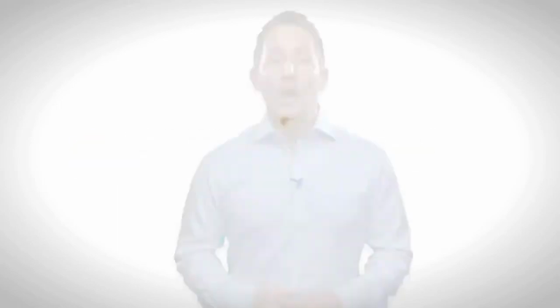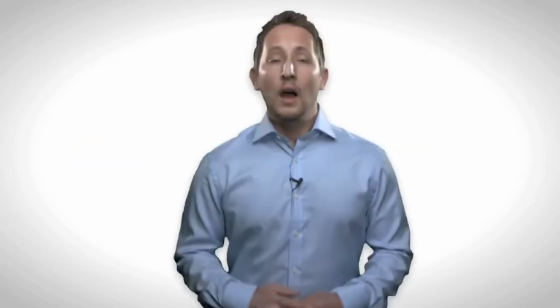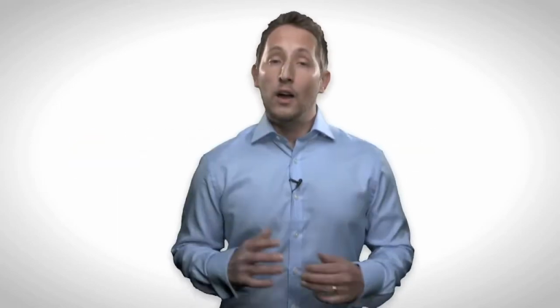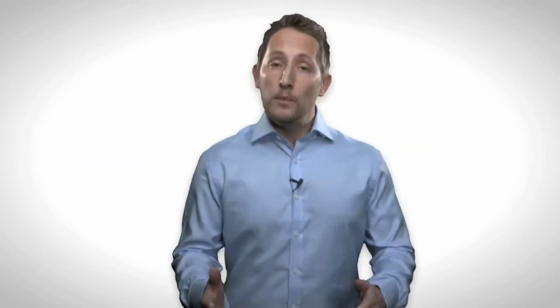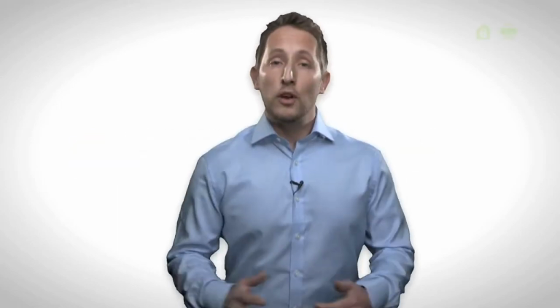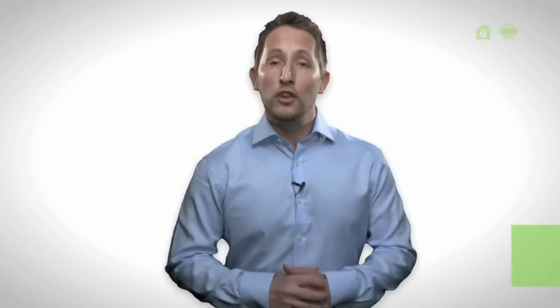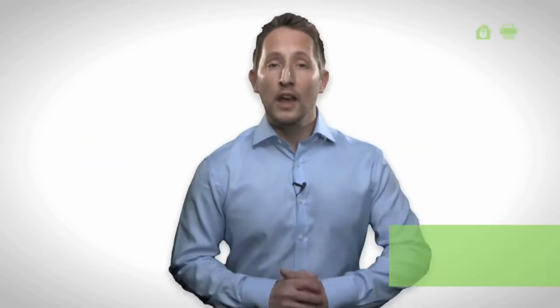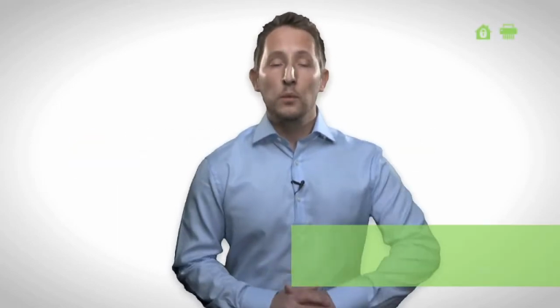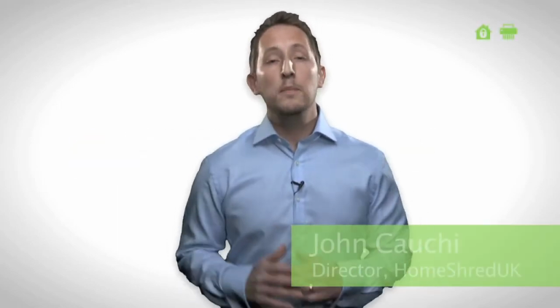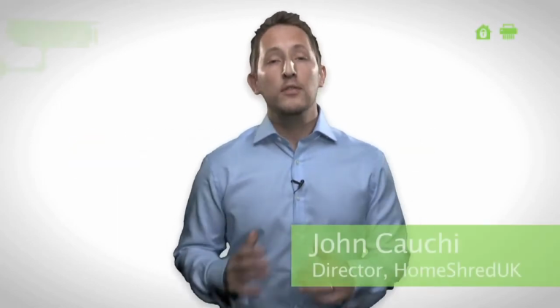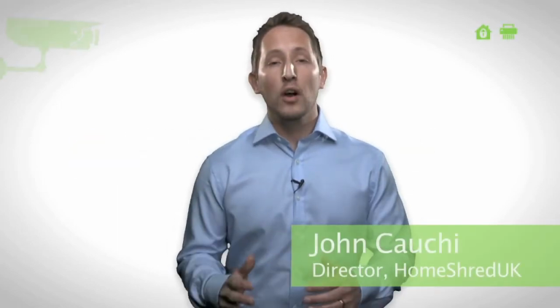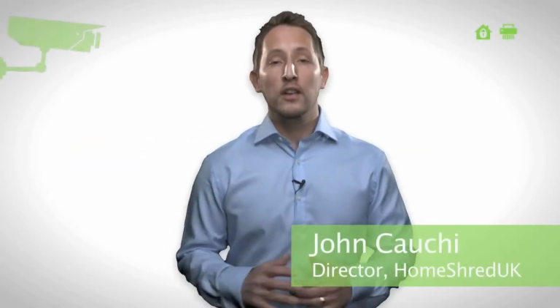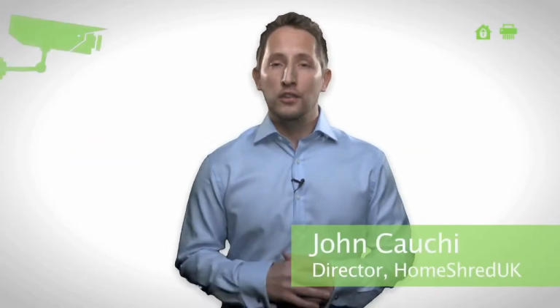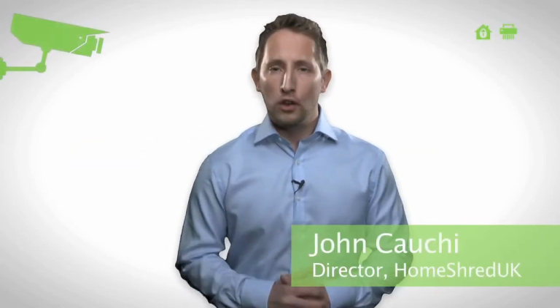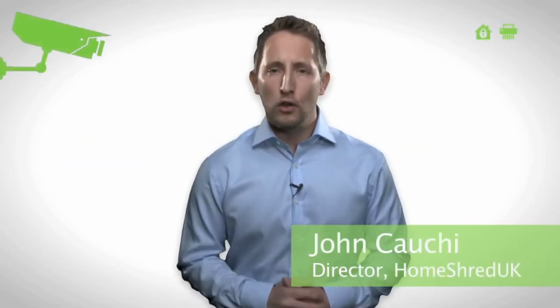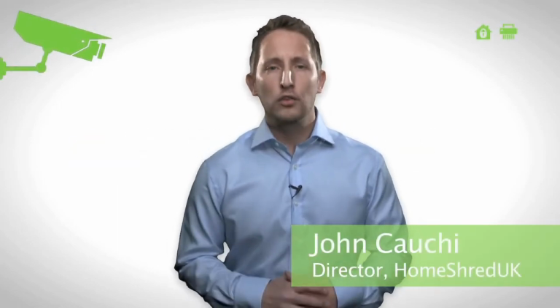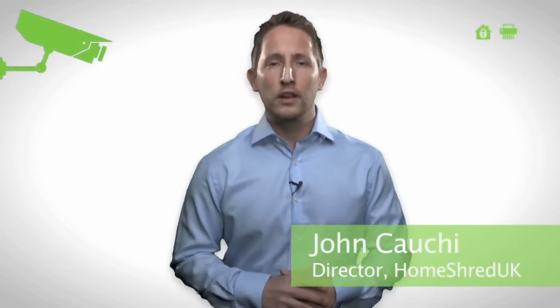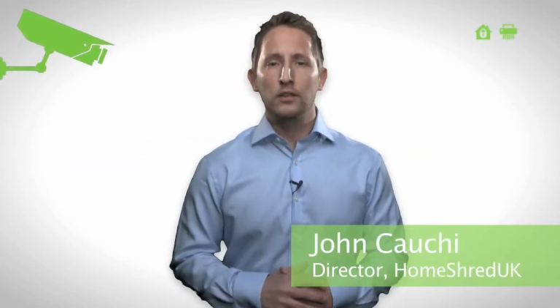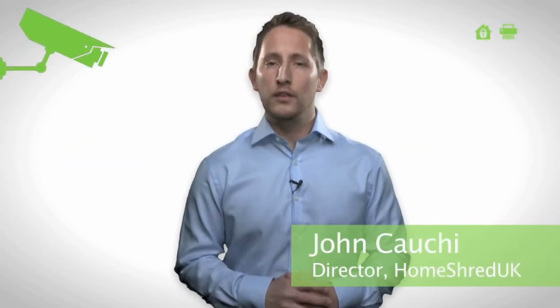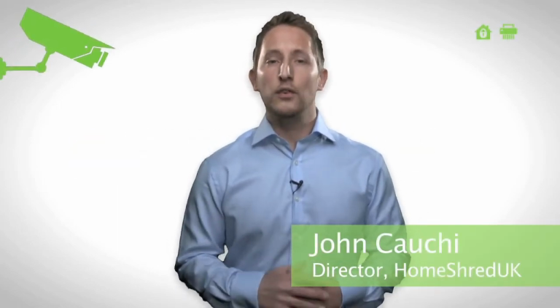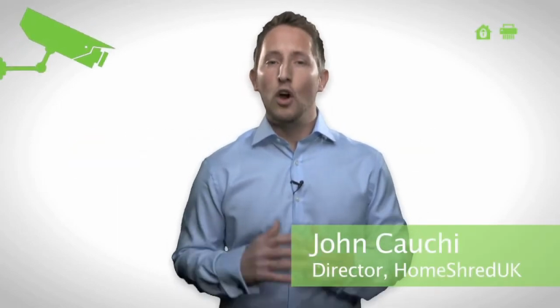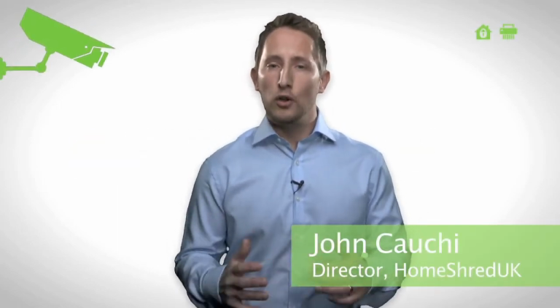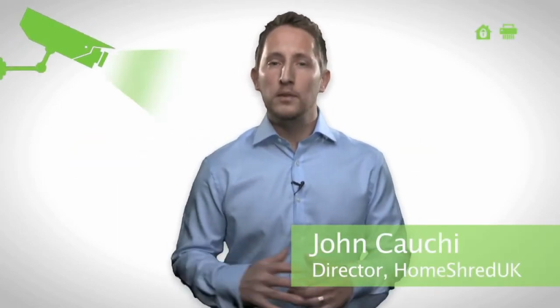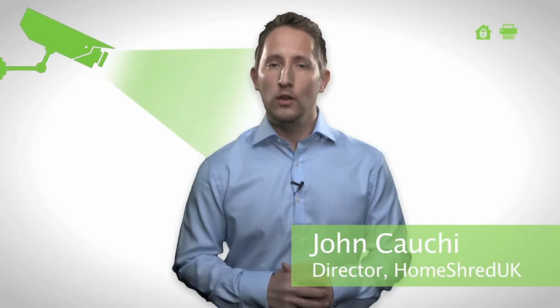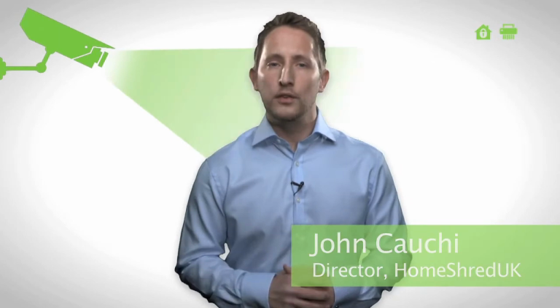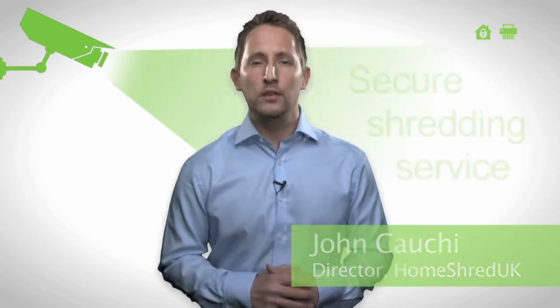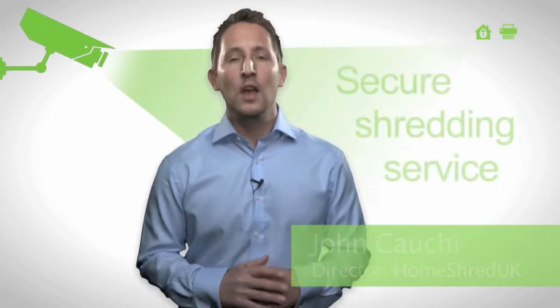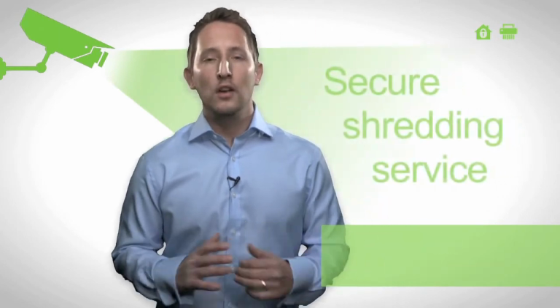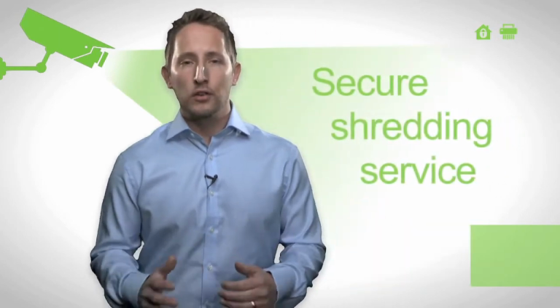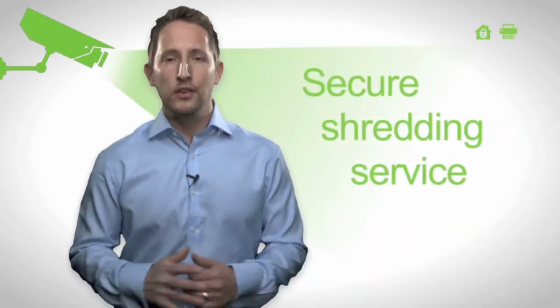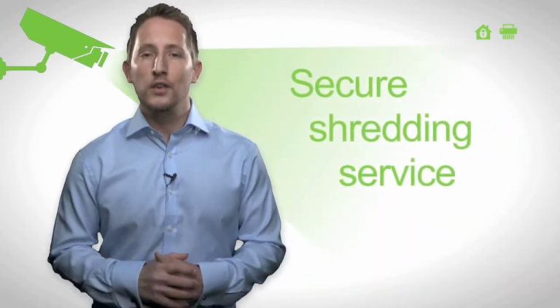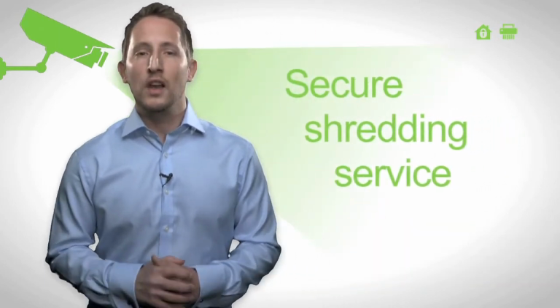At Home Shred UK, we provide a secure shredding service for homes and offices across the UK.